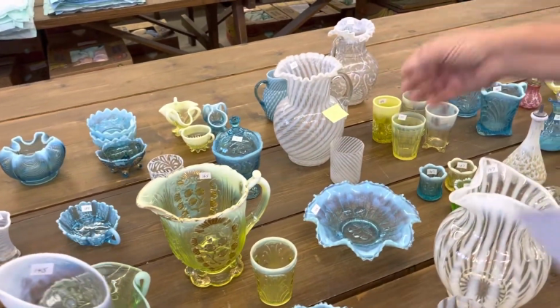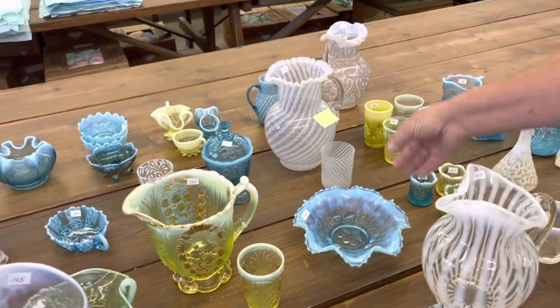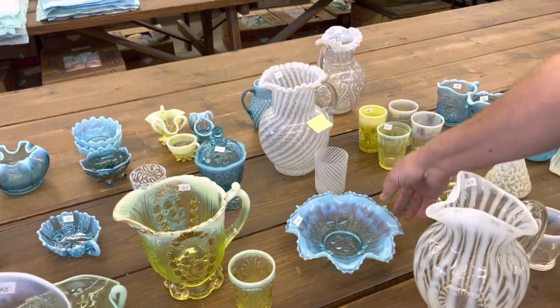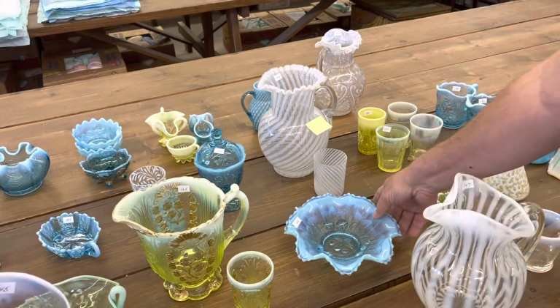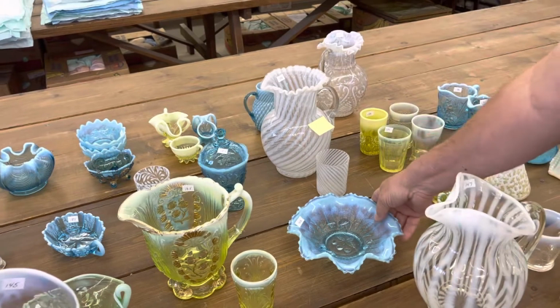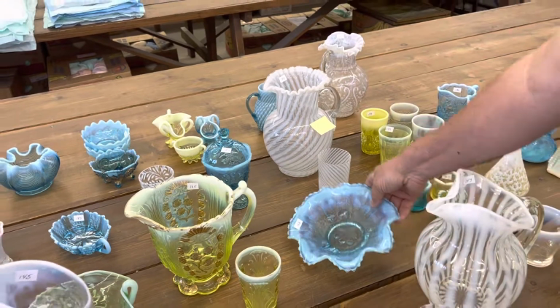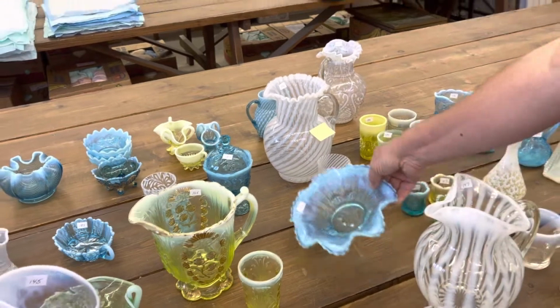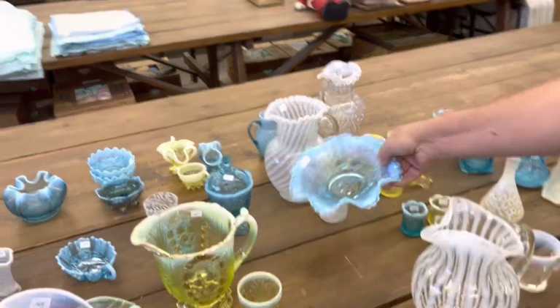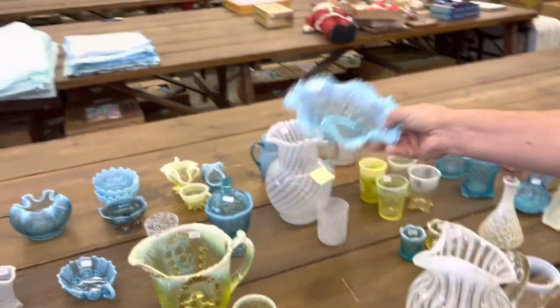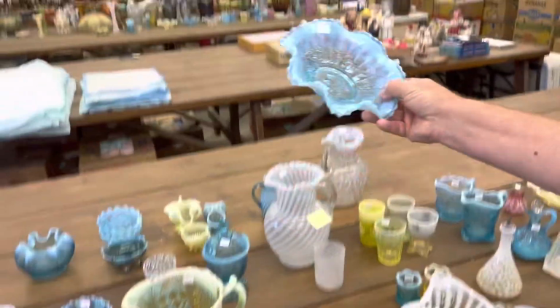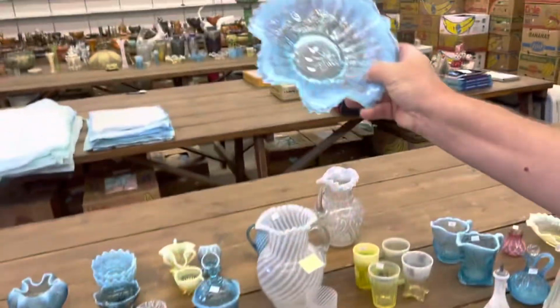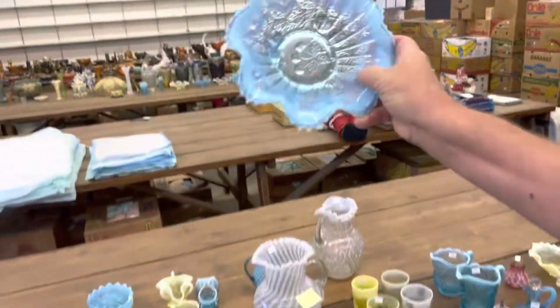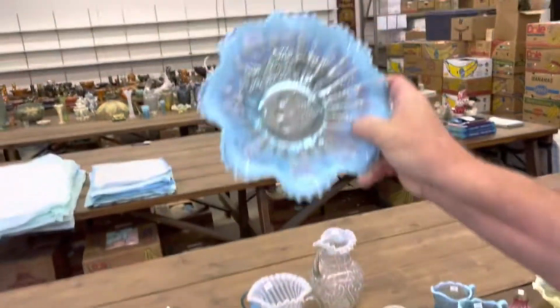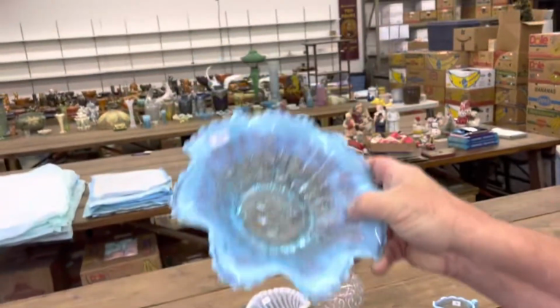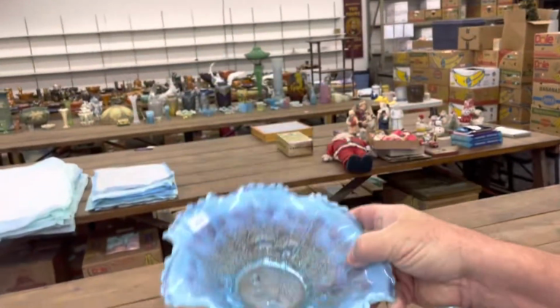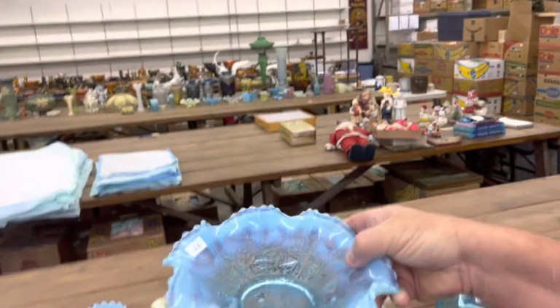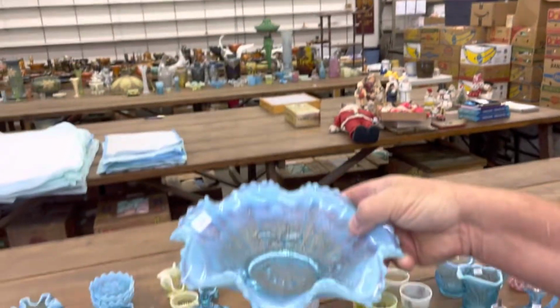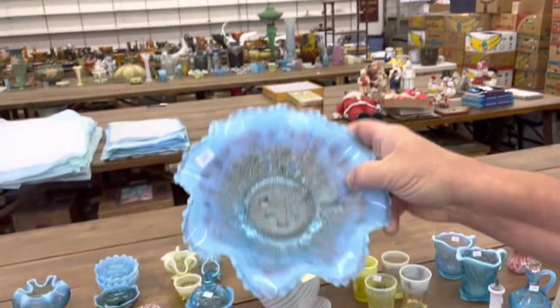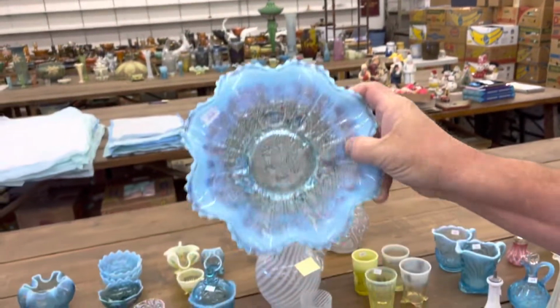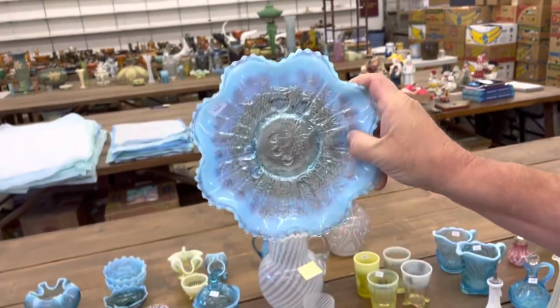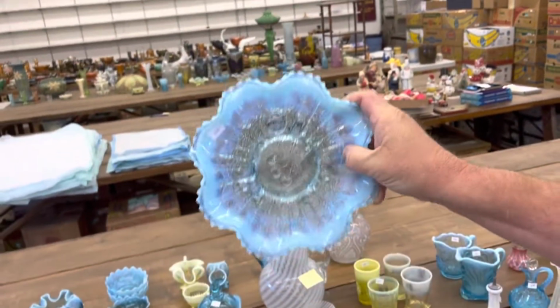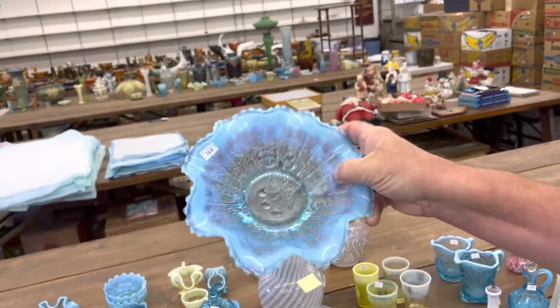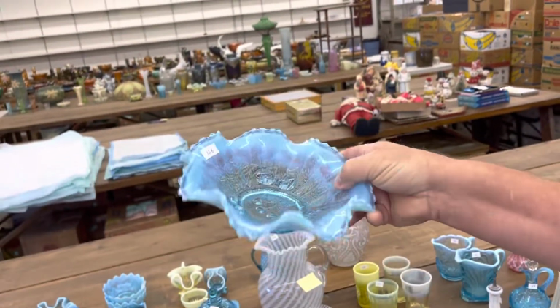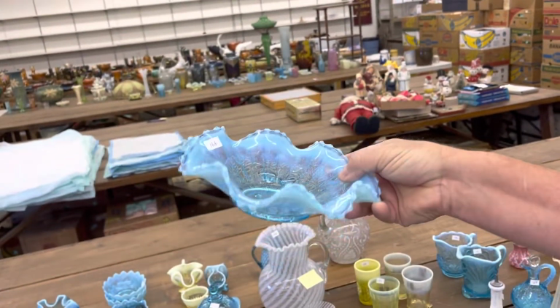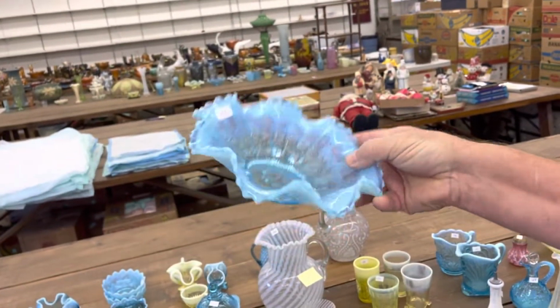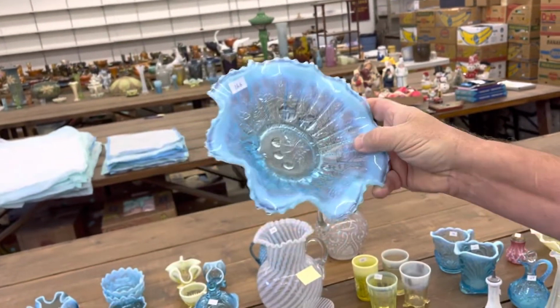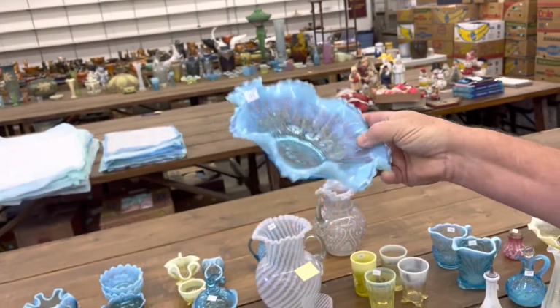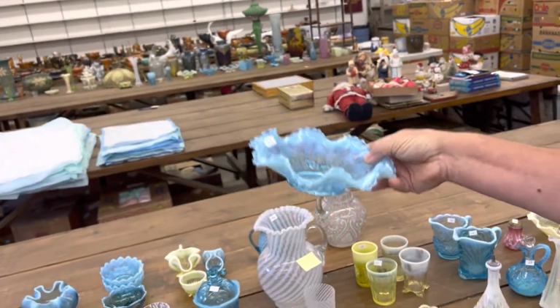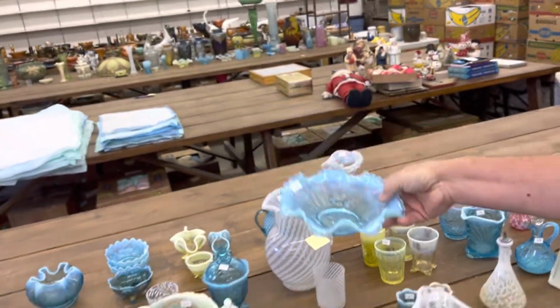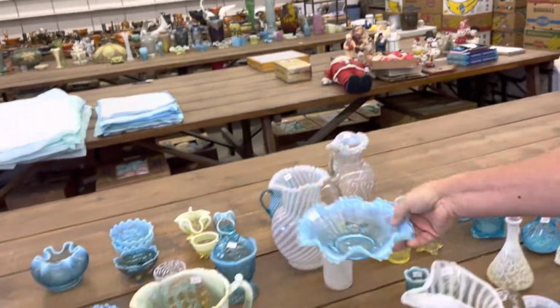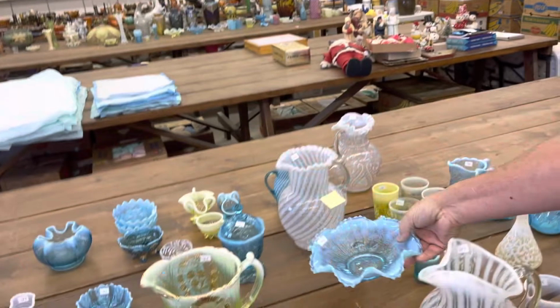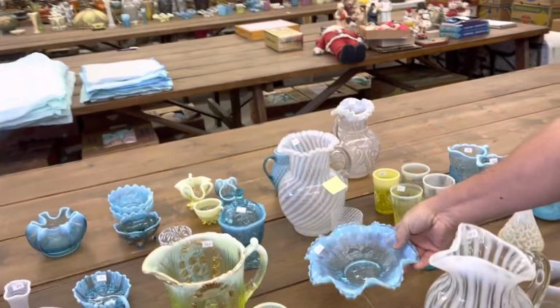Lot 166 is a Stippled Three Fruits Blue Opal Bowl.